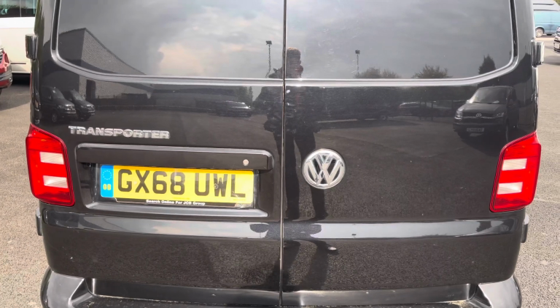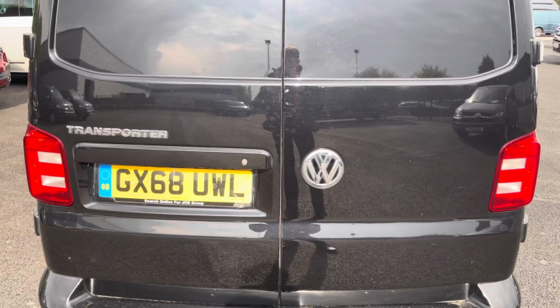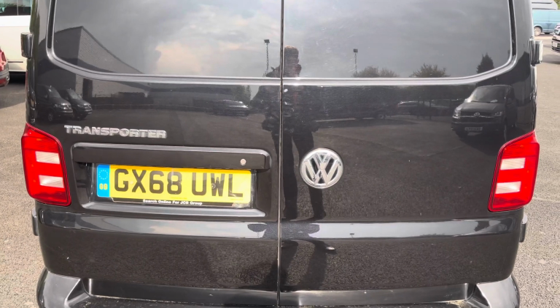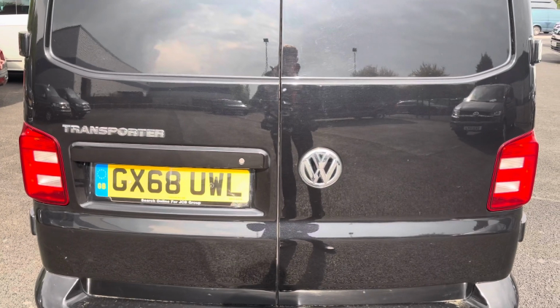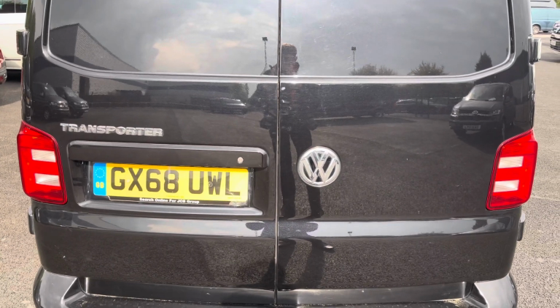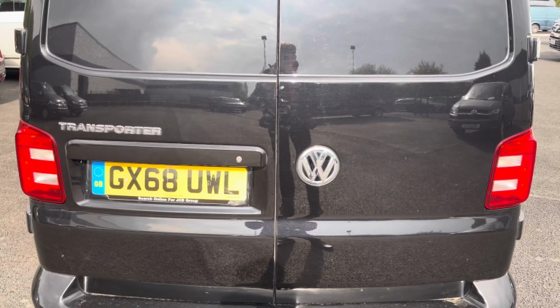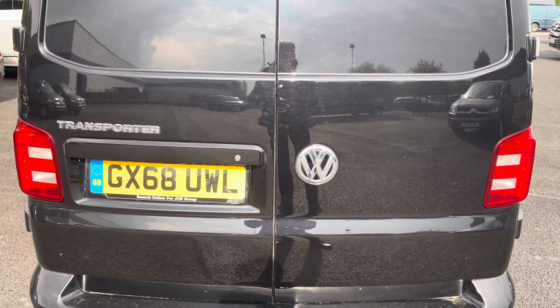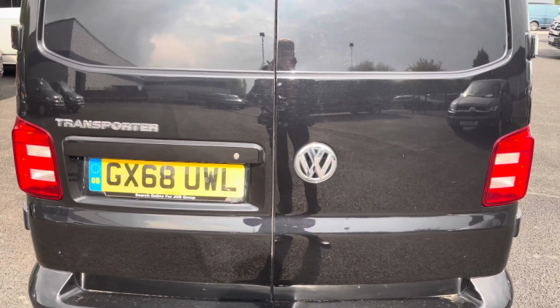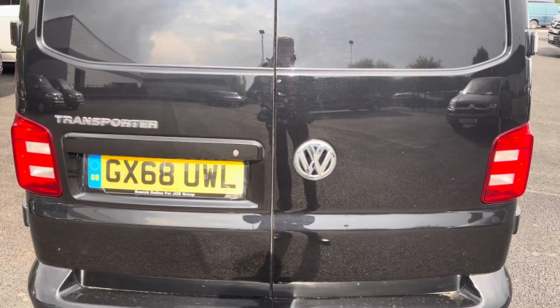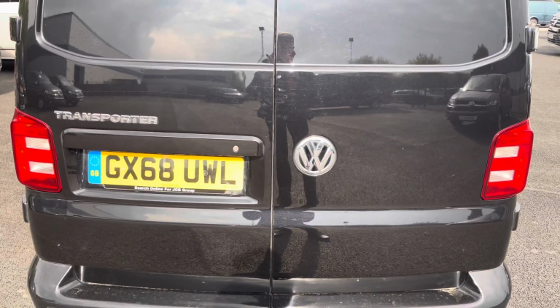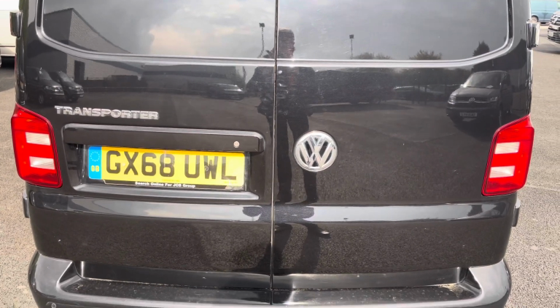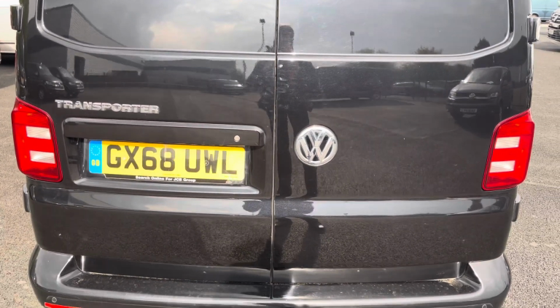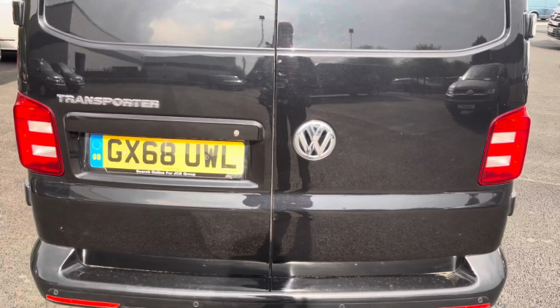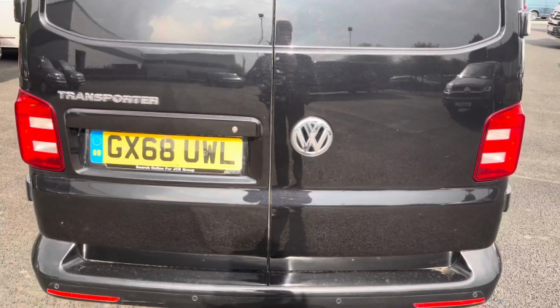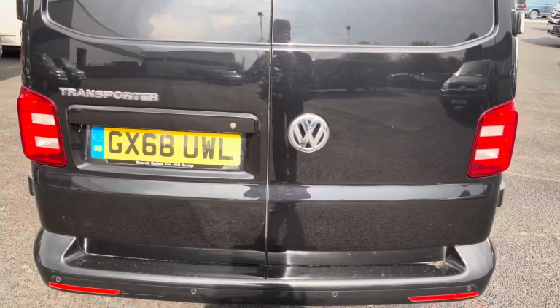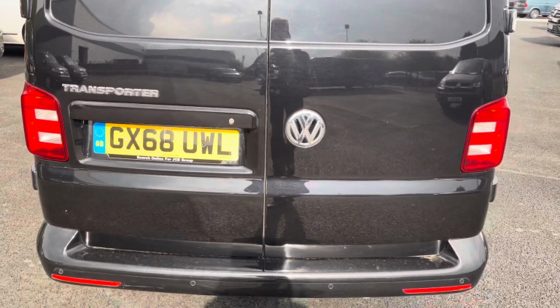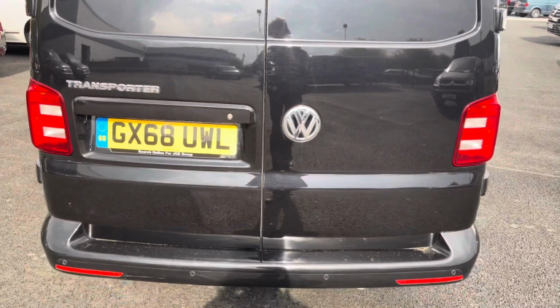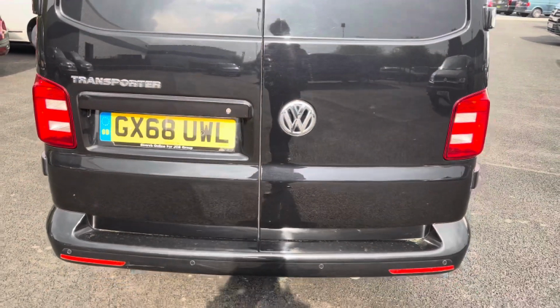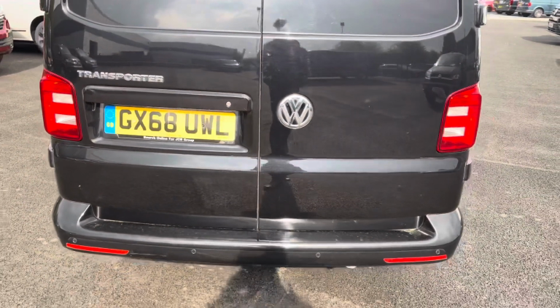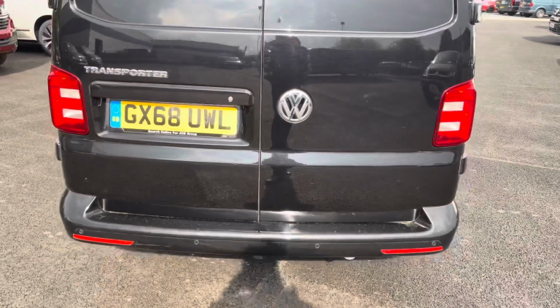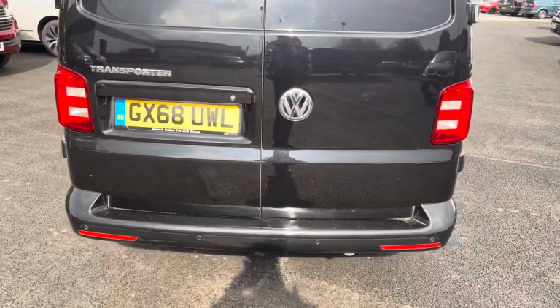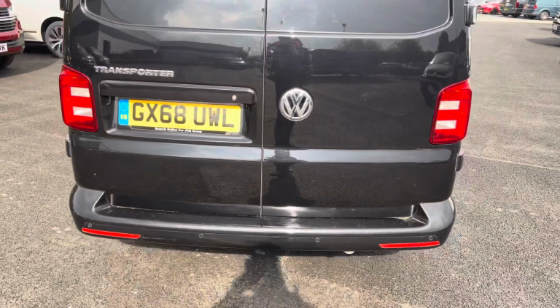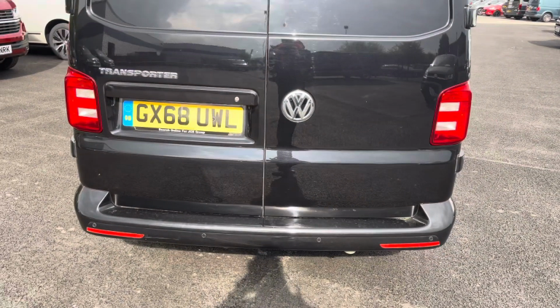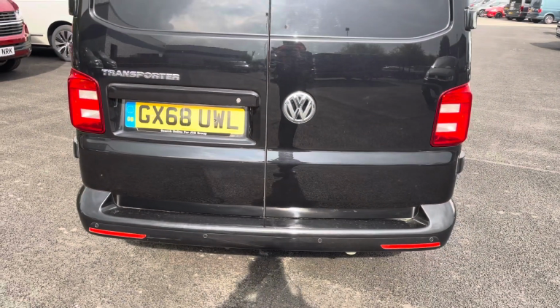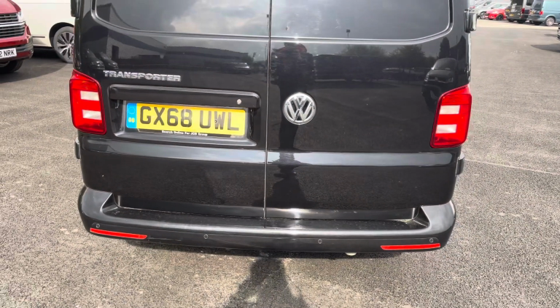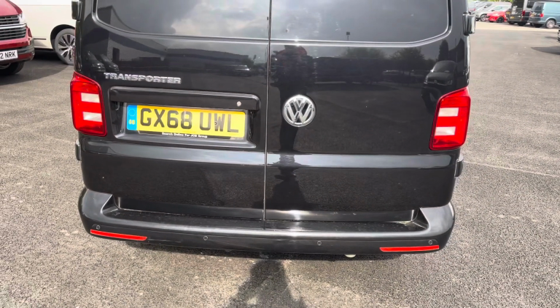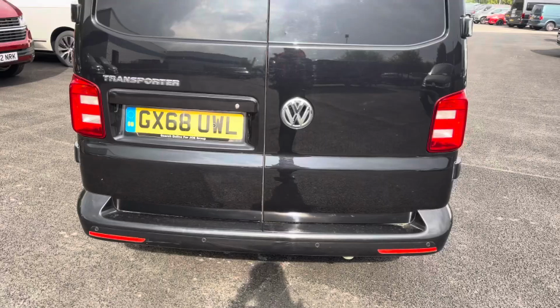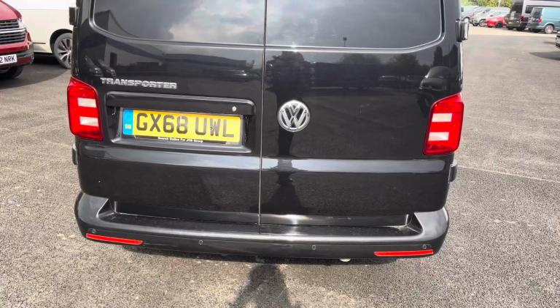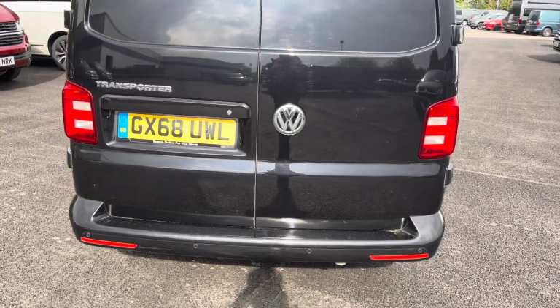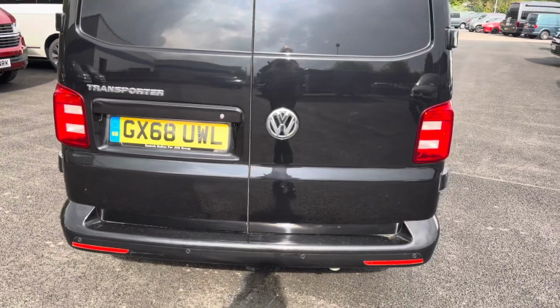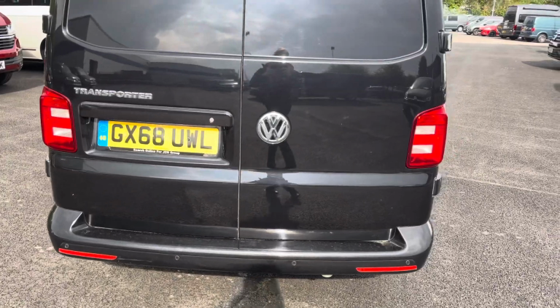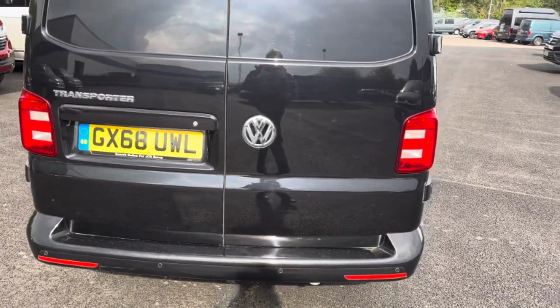You will also benefit from rear parking sensors, which are located on the smartly designed bumper.